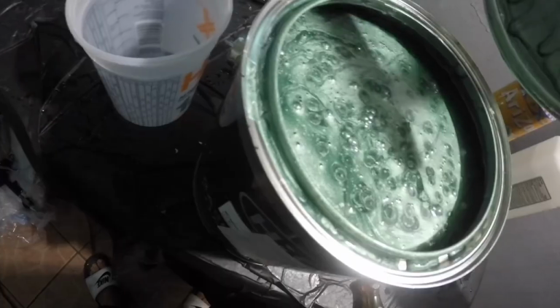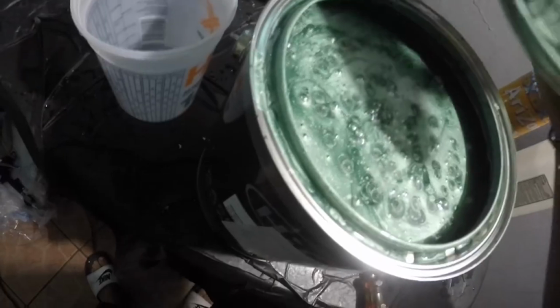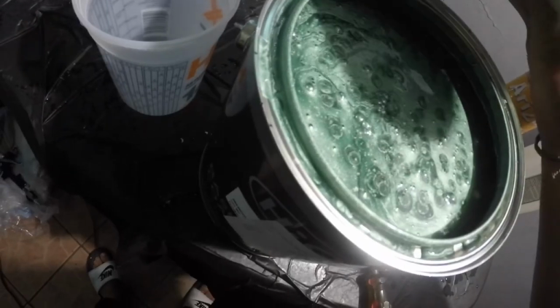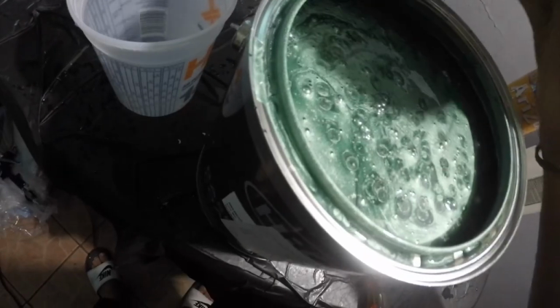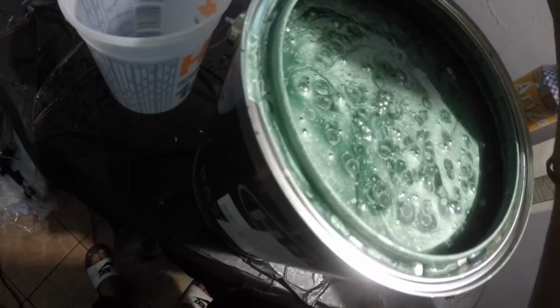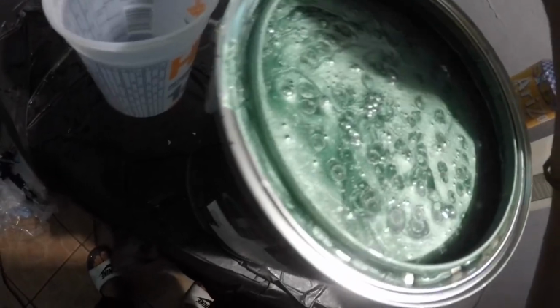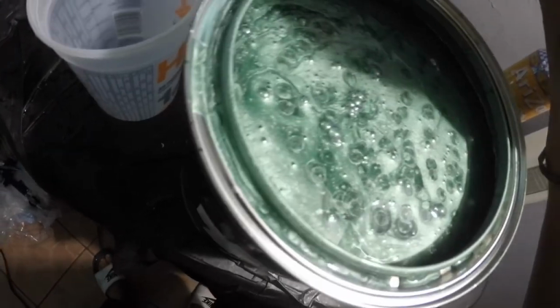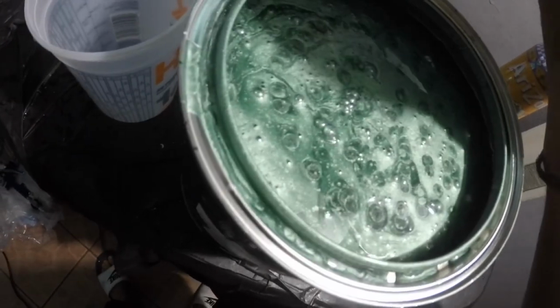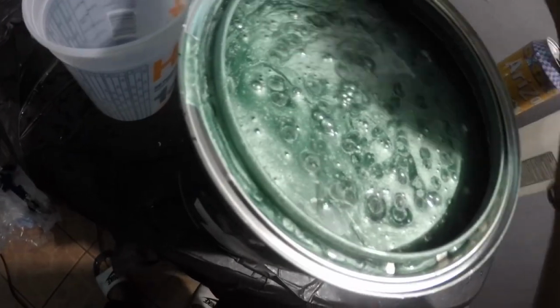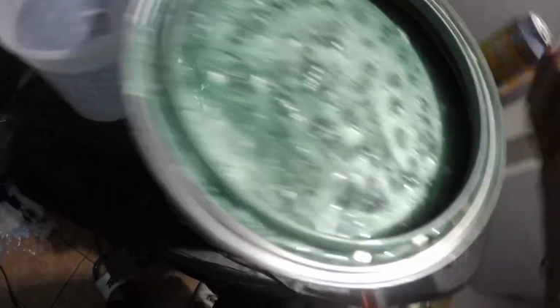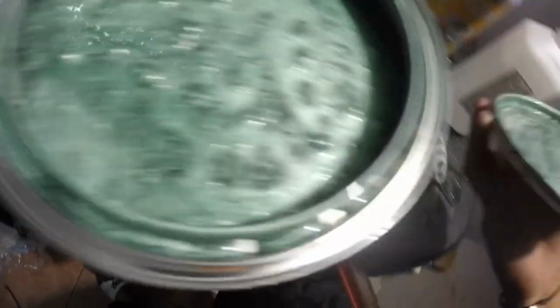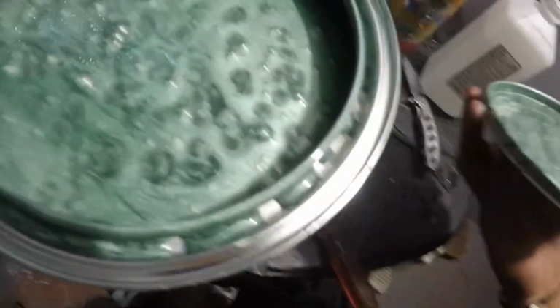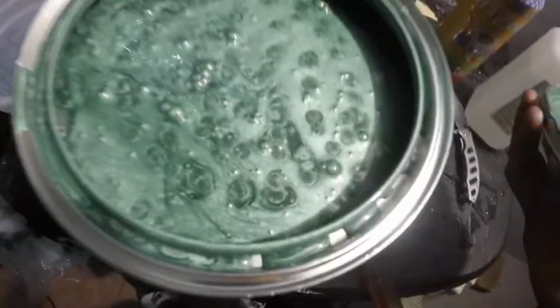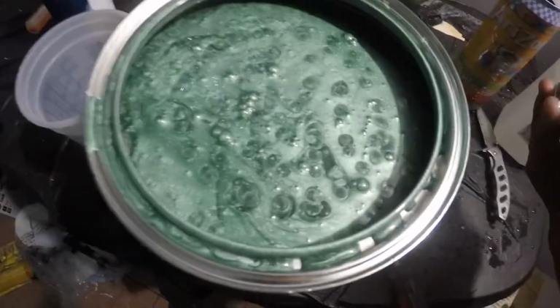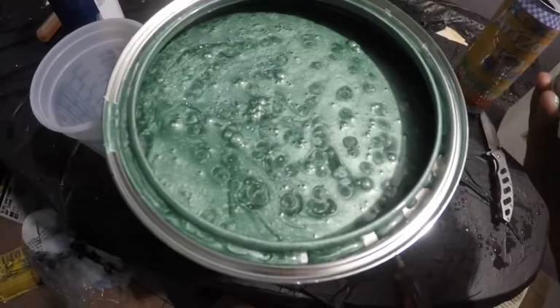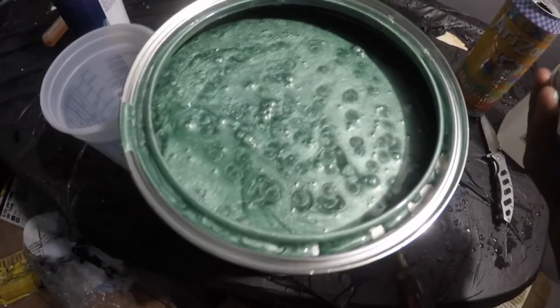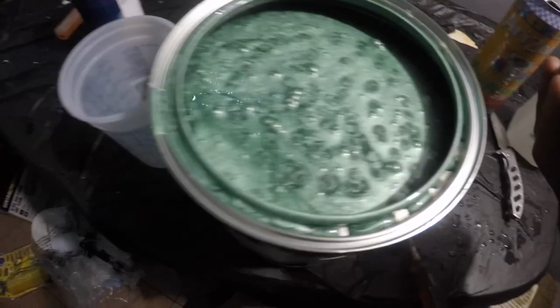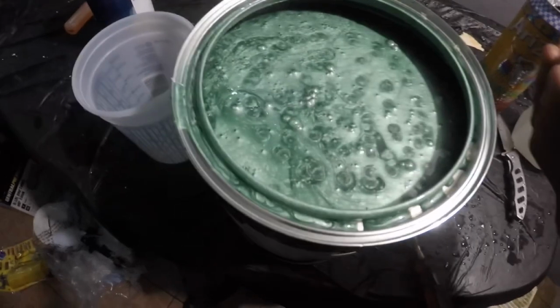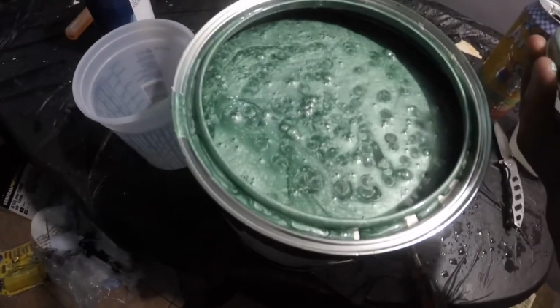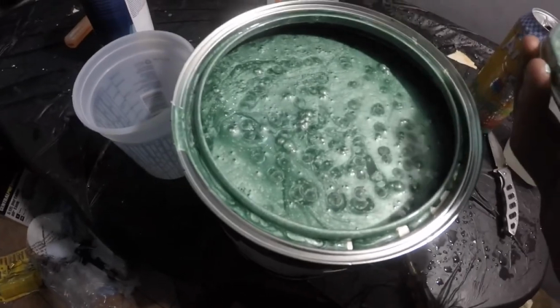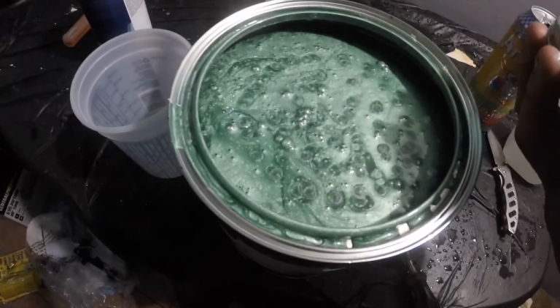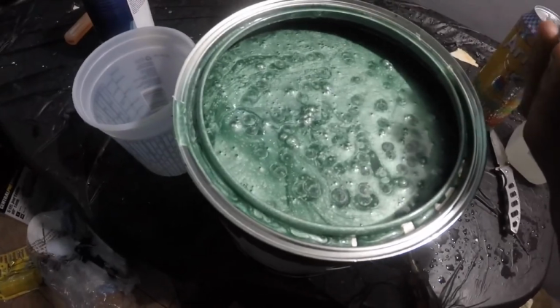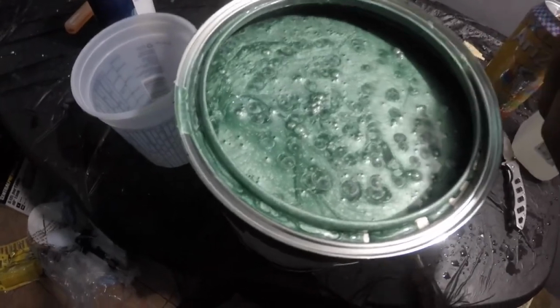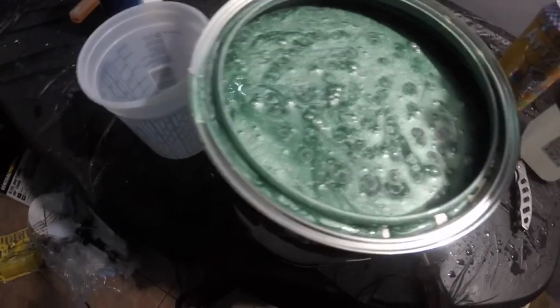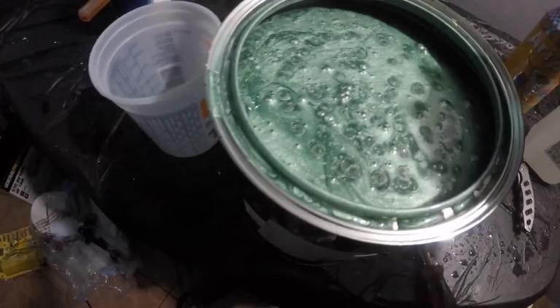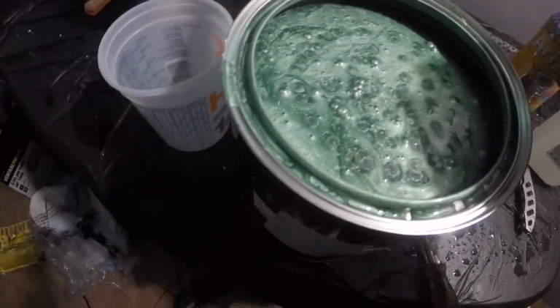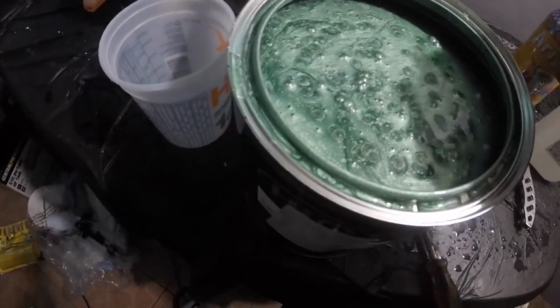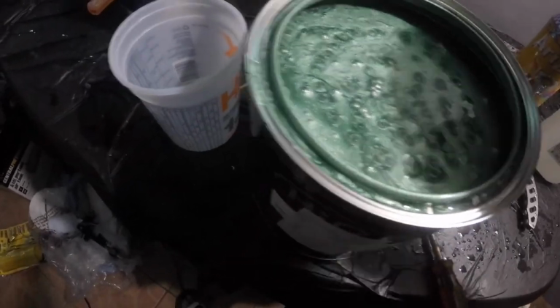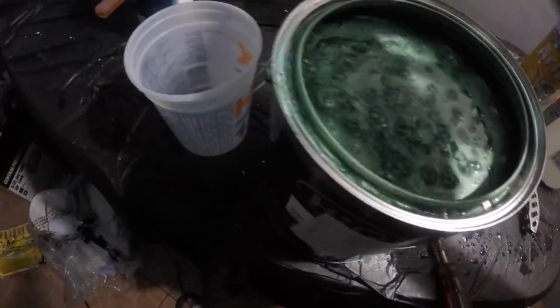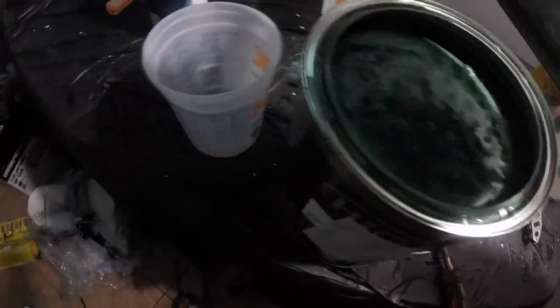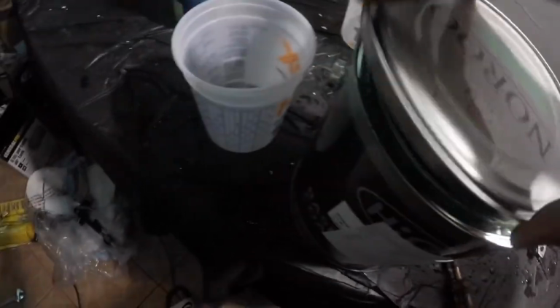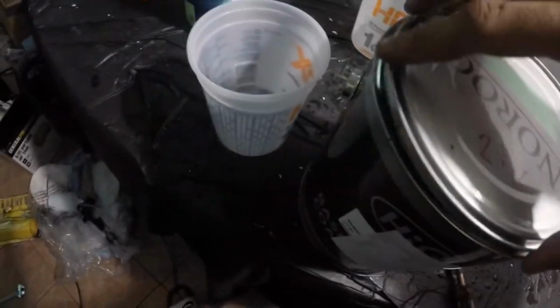Oh my lord, this paint is gorgeous. Give me a second.